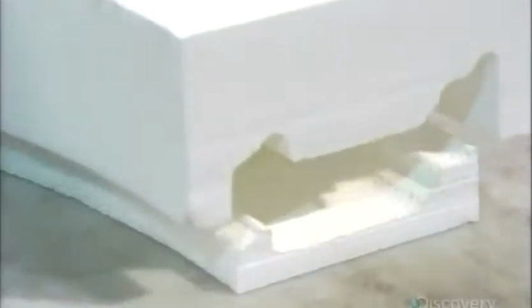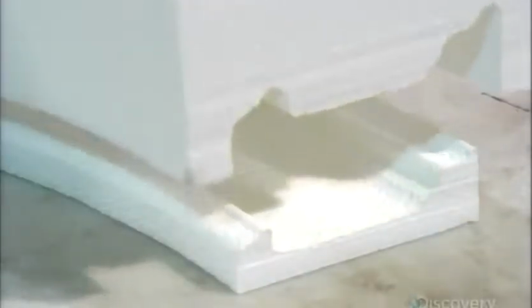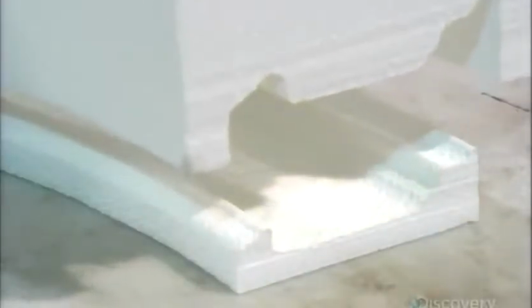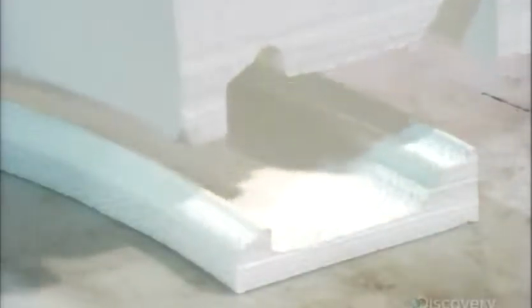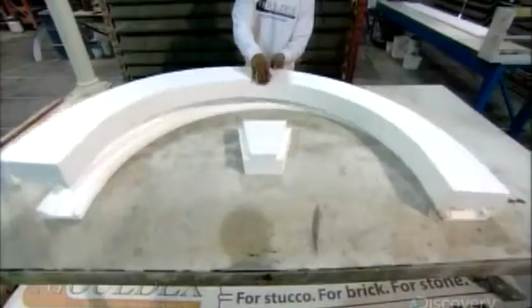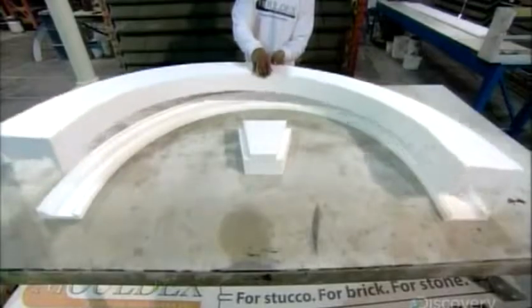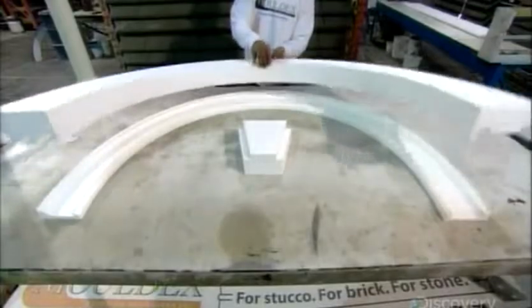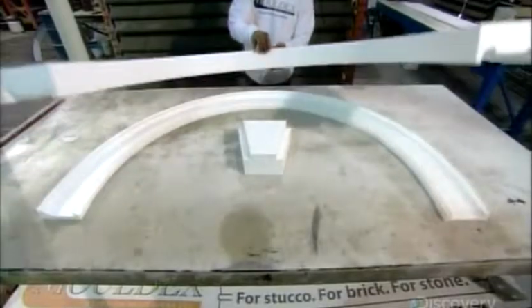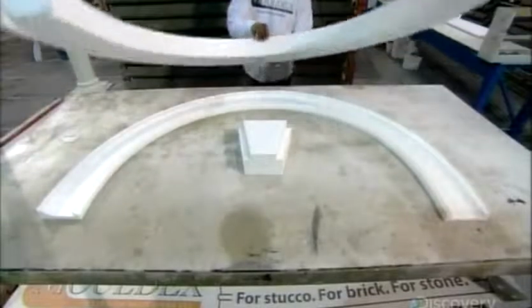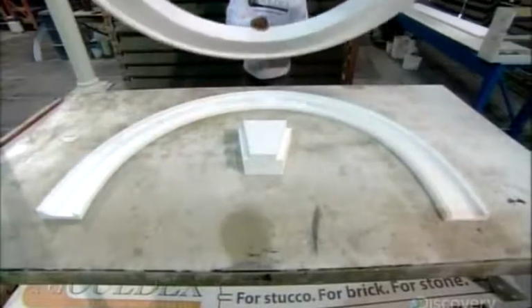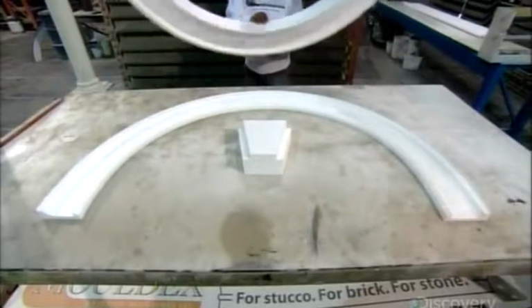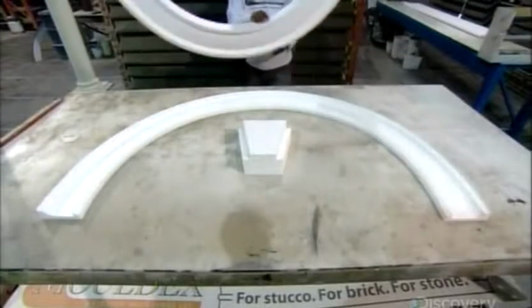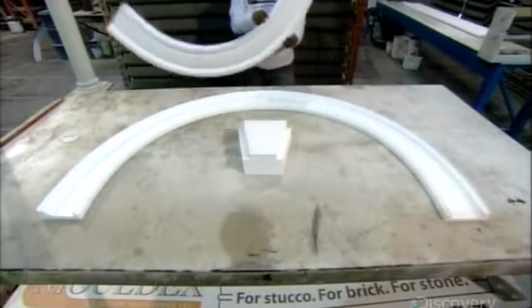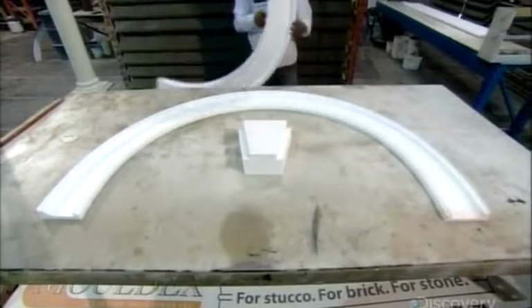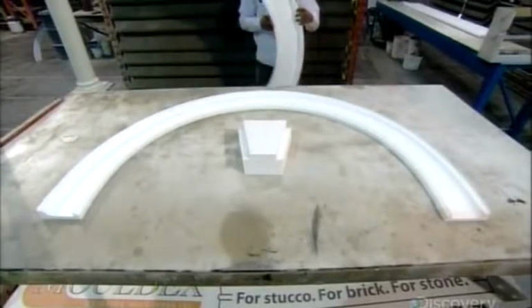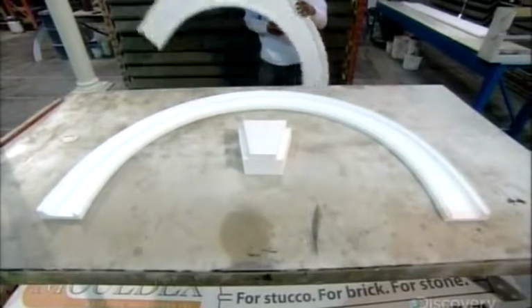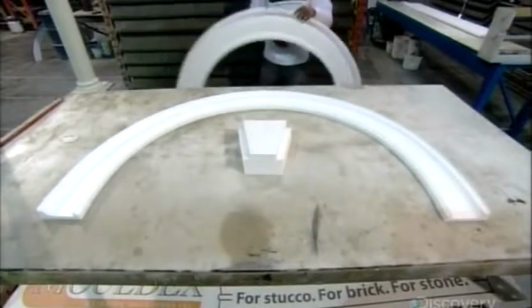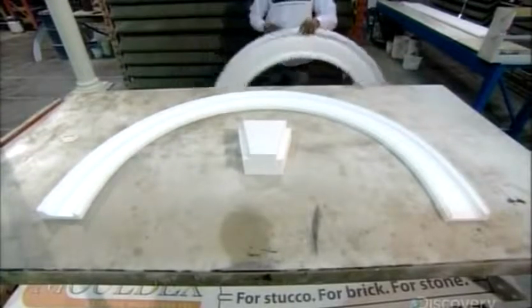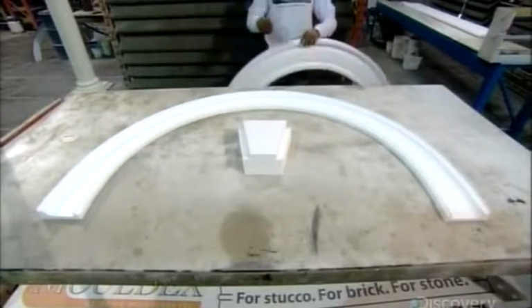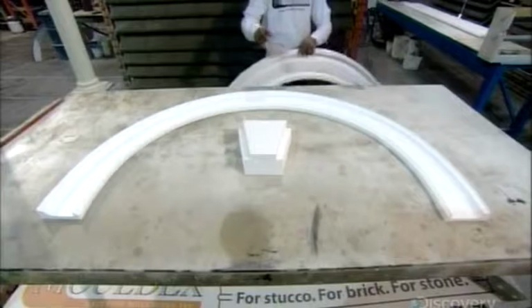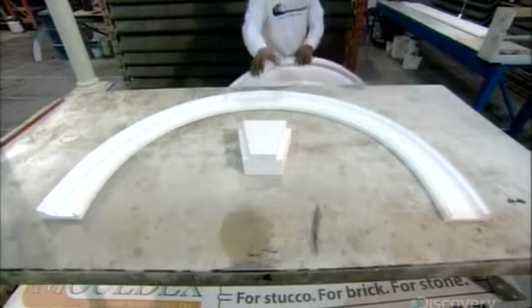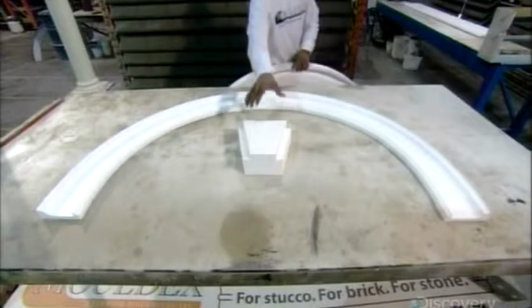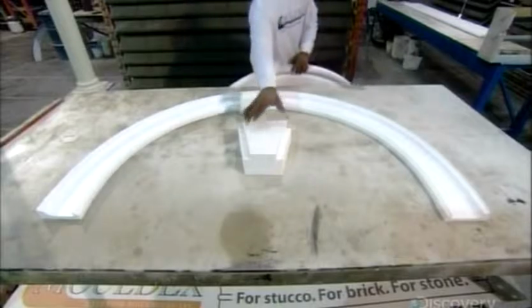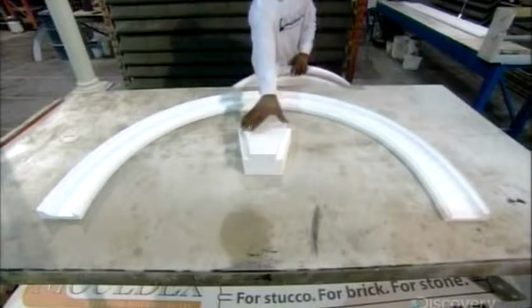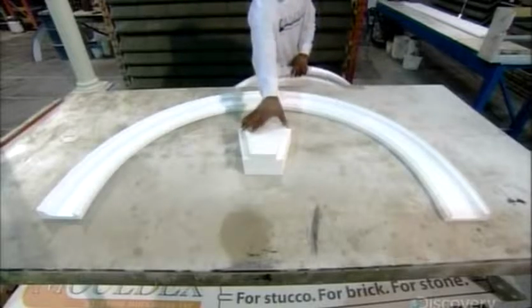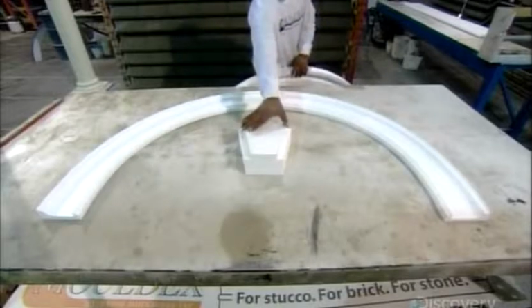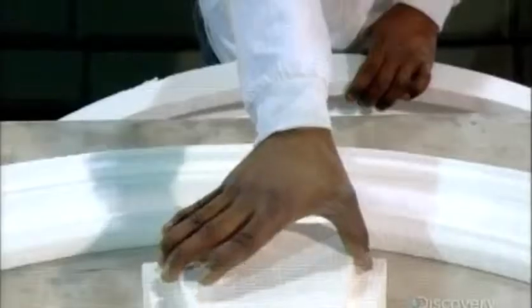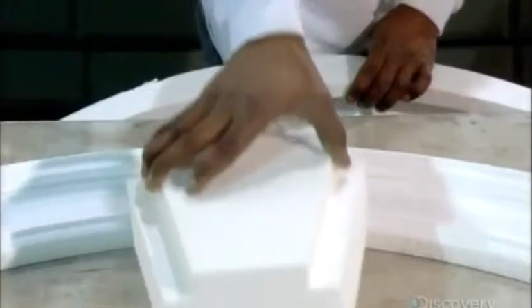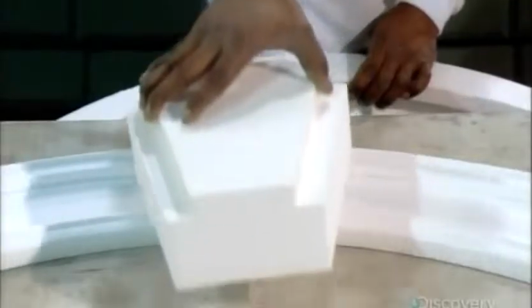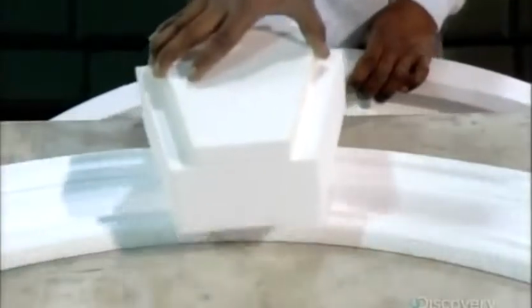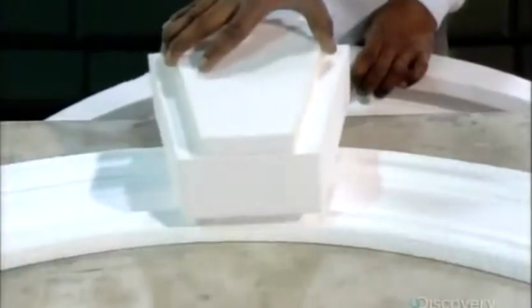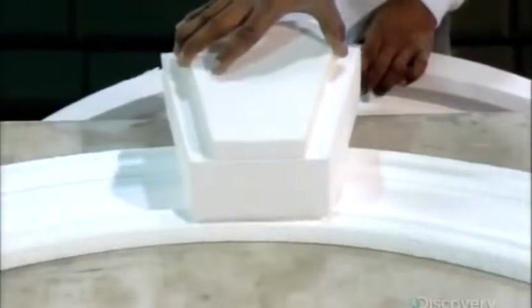They use a carved foam wedge to emulate the keystone, a piece used in stone arches to lock parts together at the midpoint.